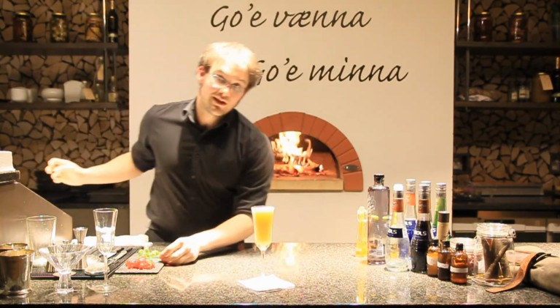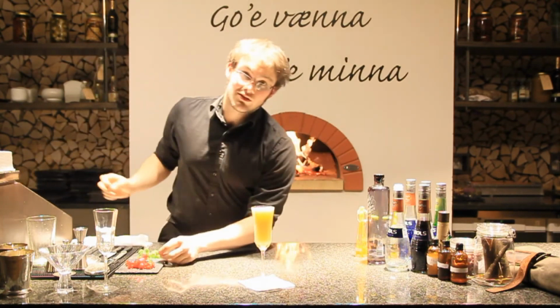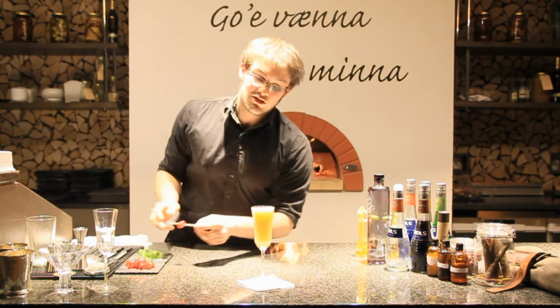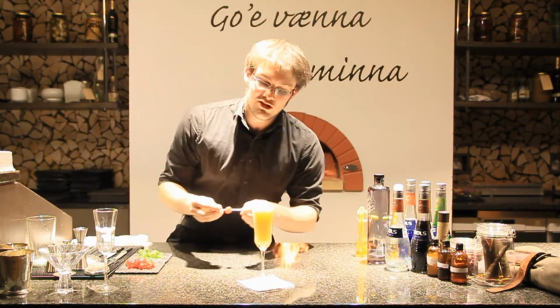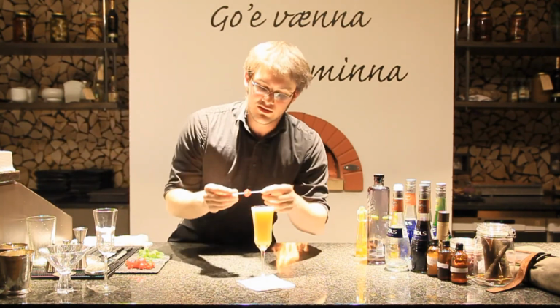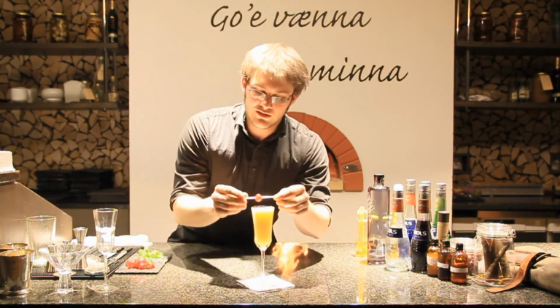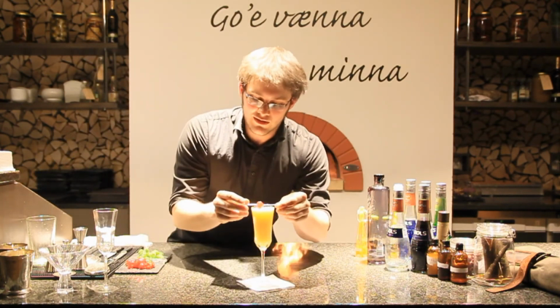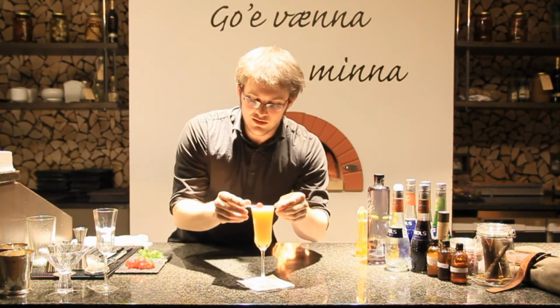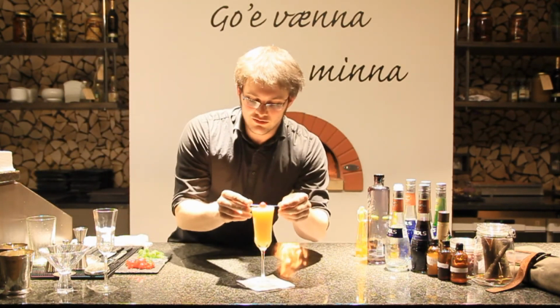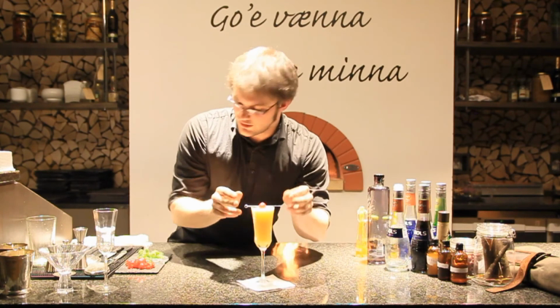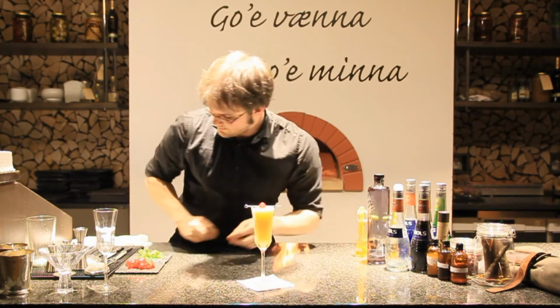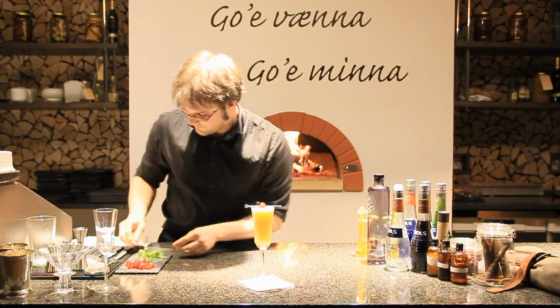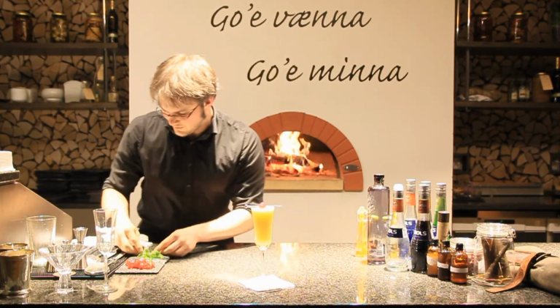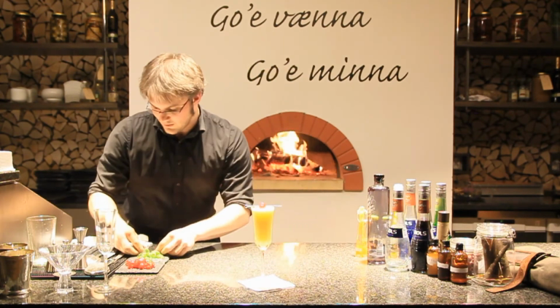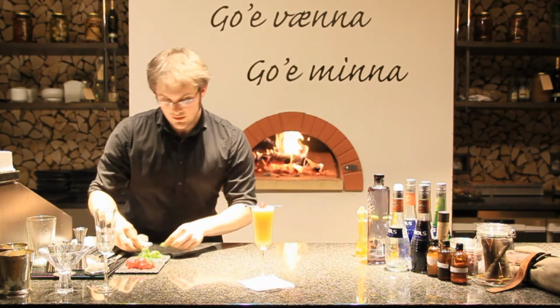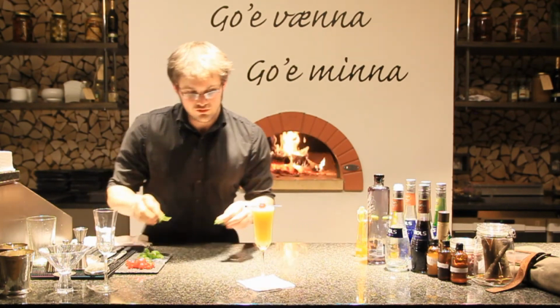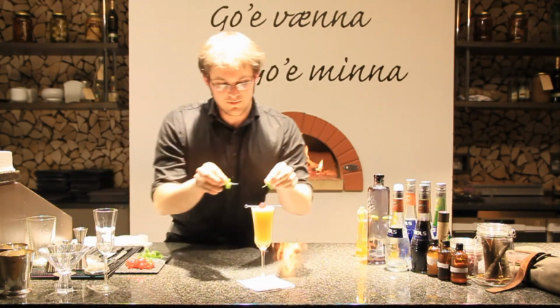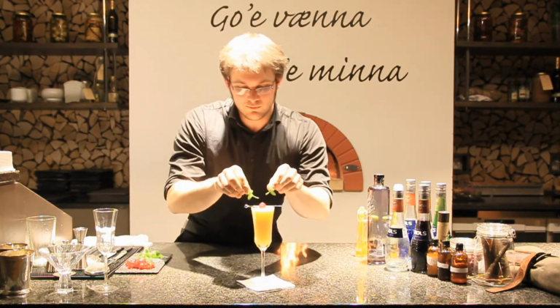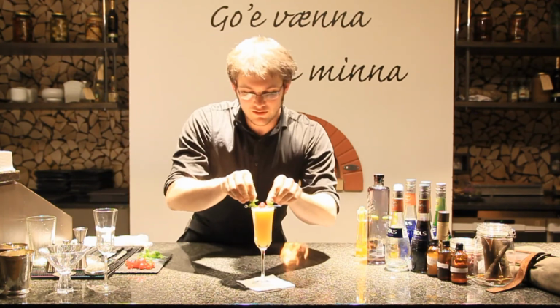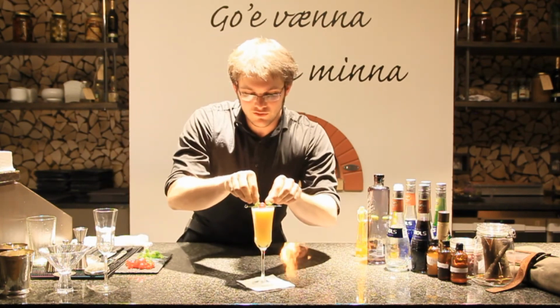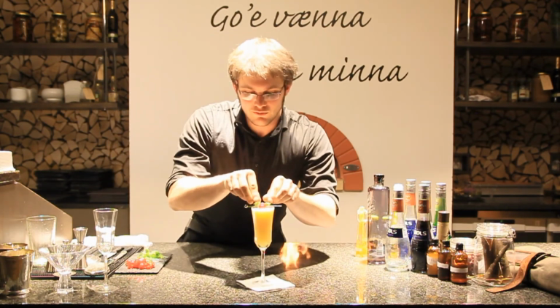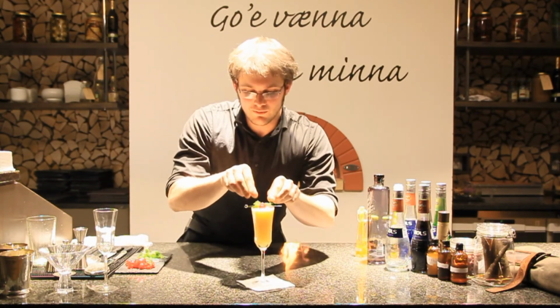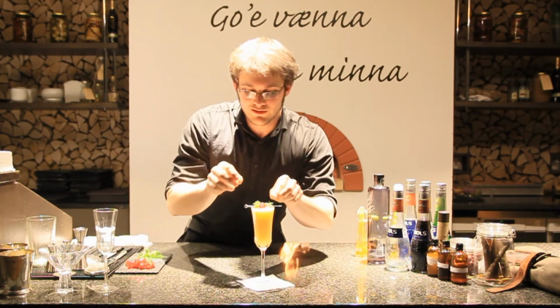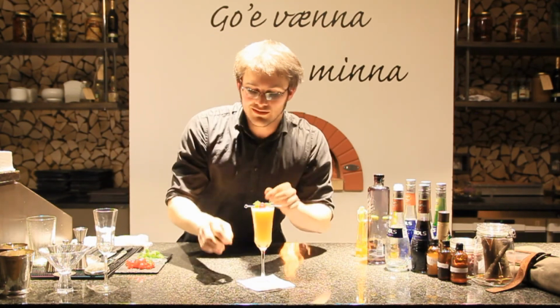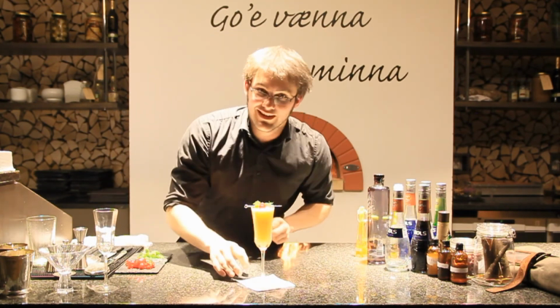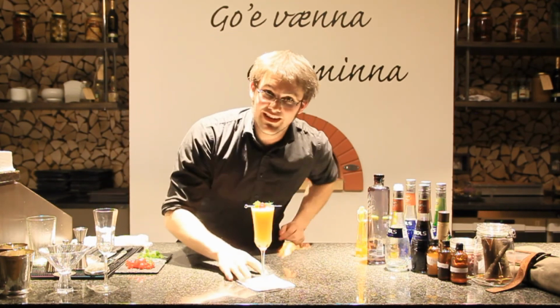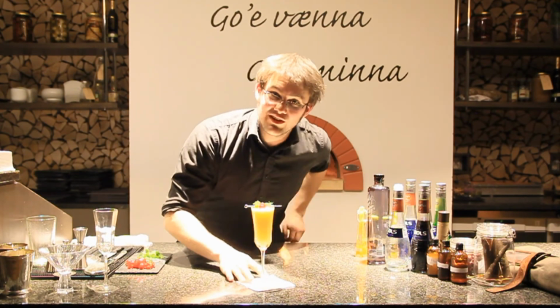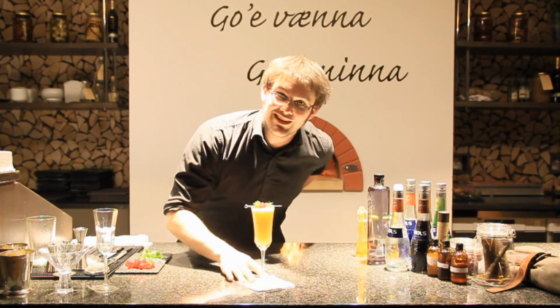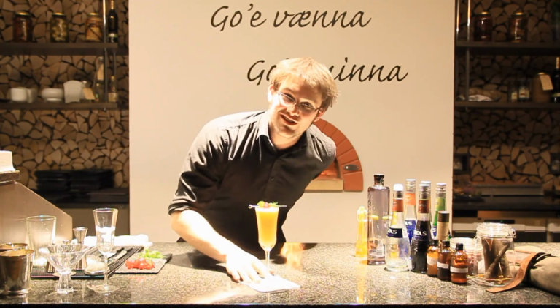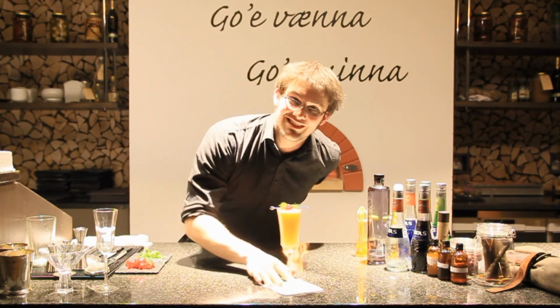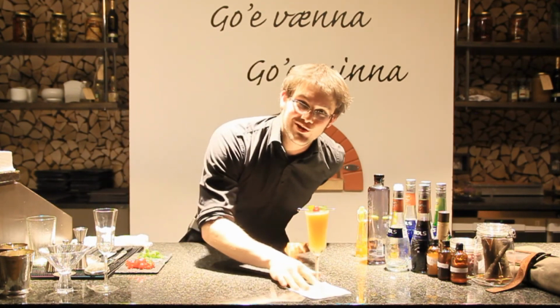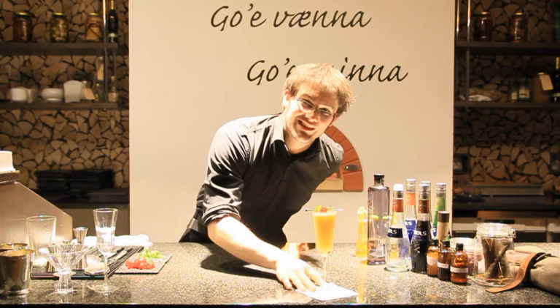As a garnish, a cocktail cherry and two mint sprigs for the aroma. Scandinavian Connection. Enjoy.